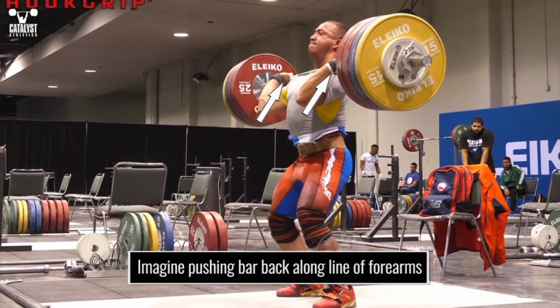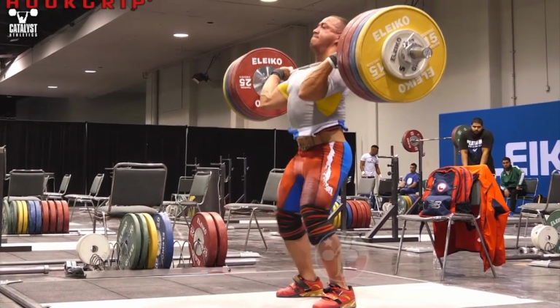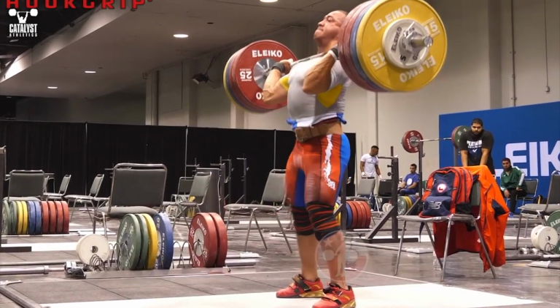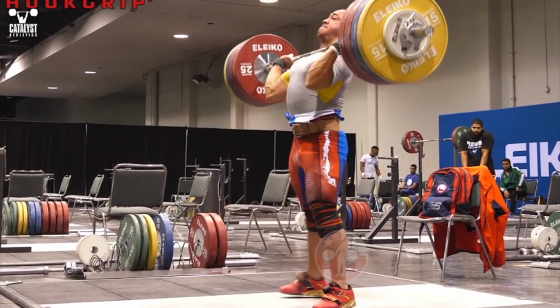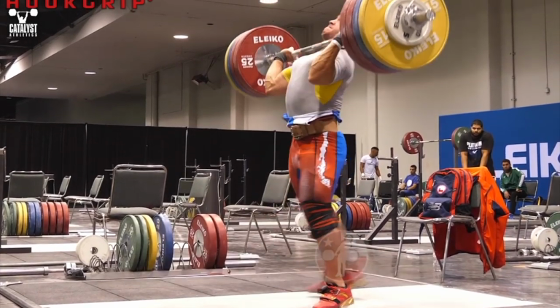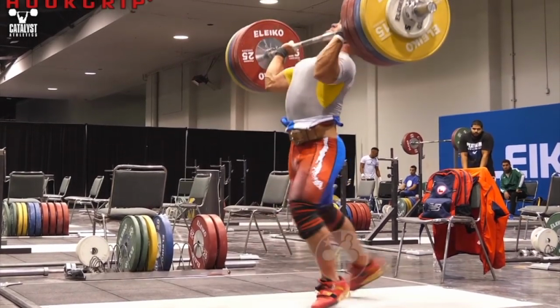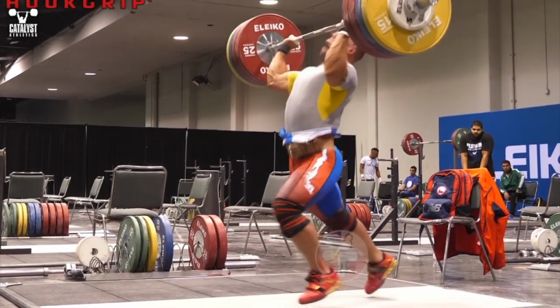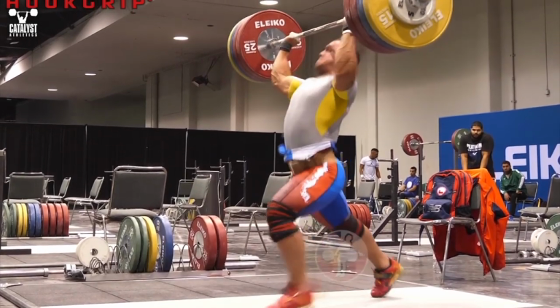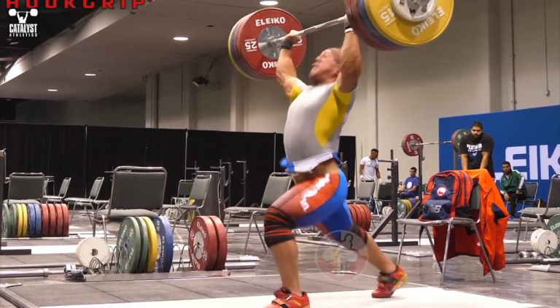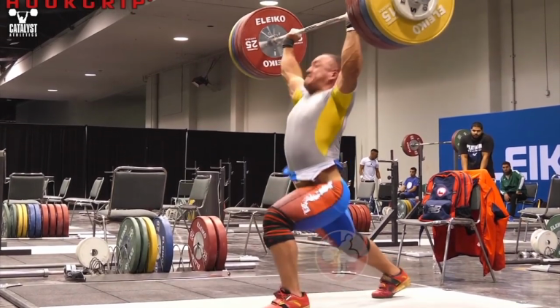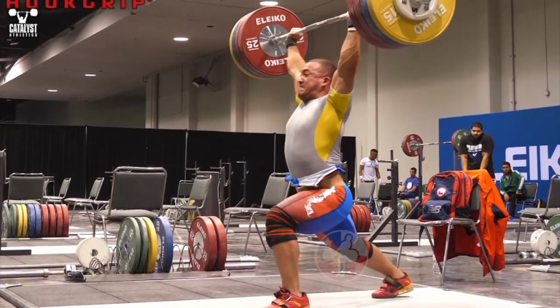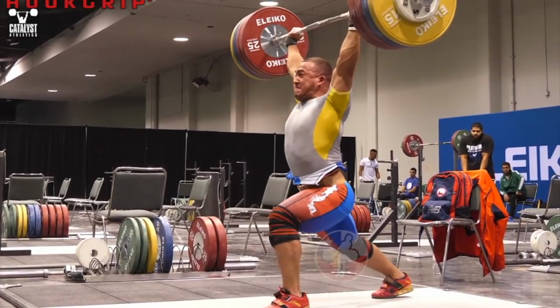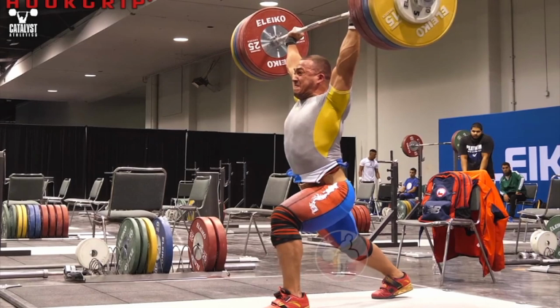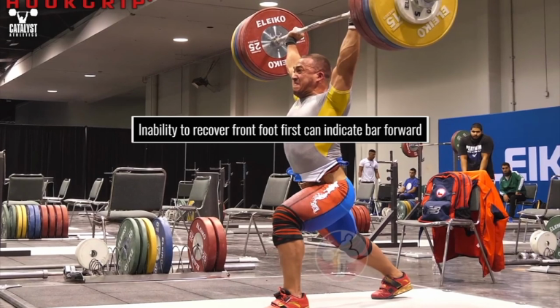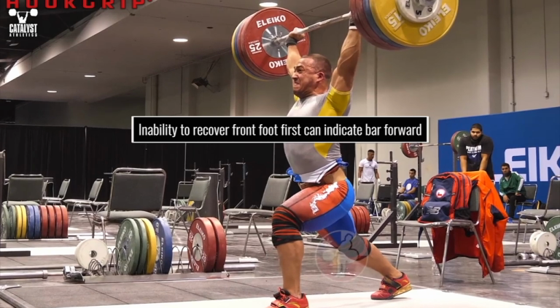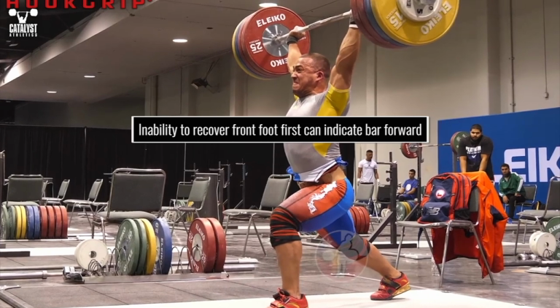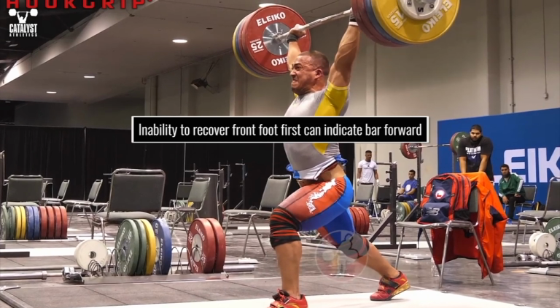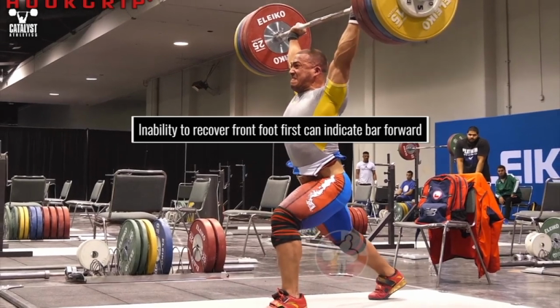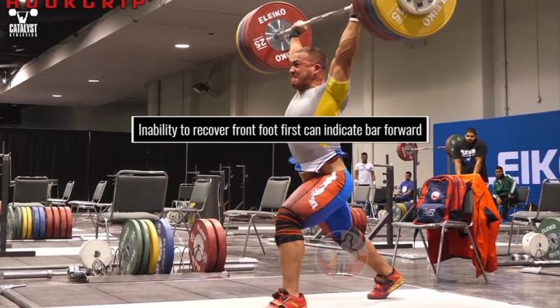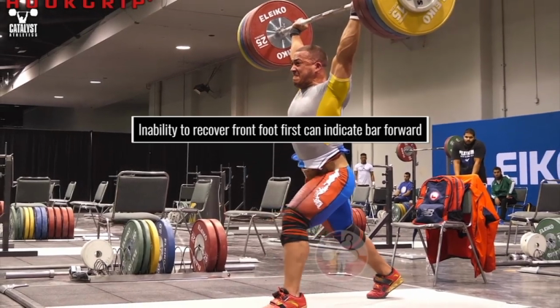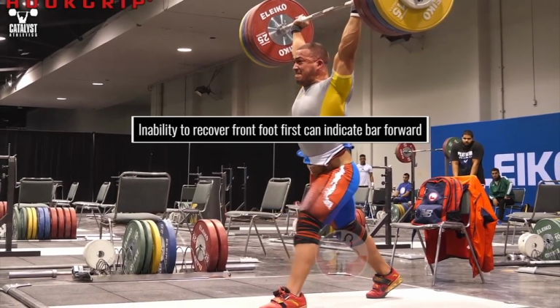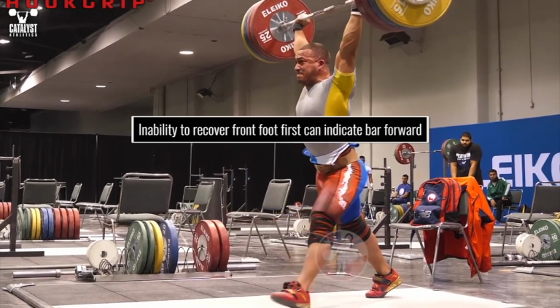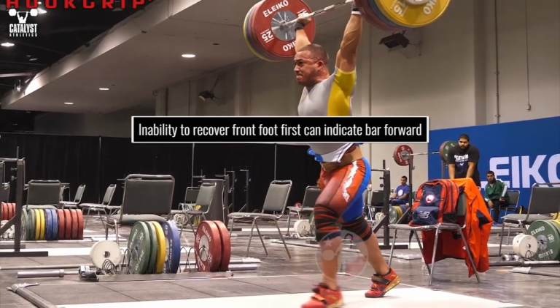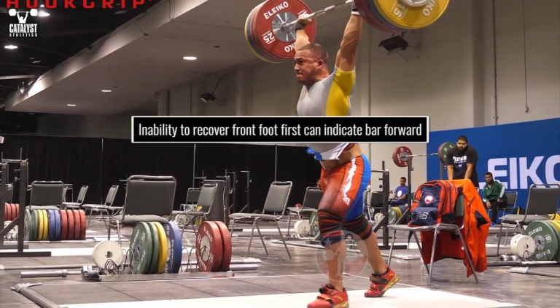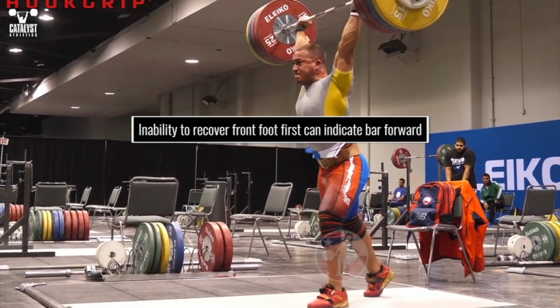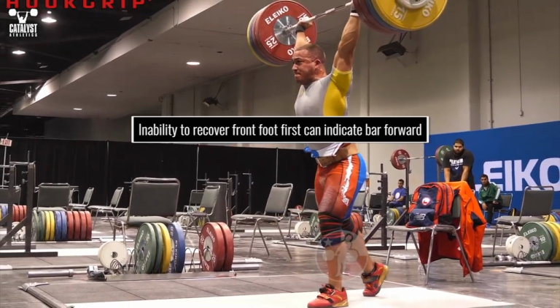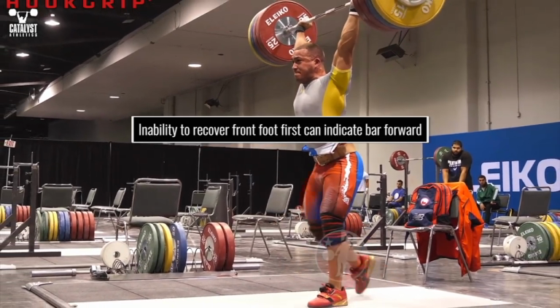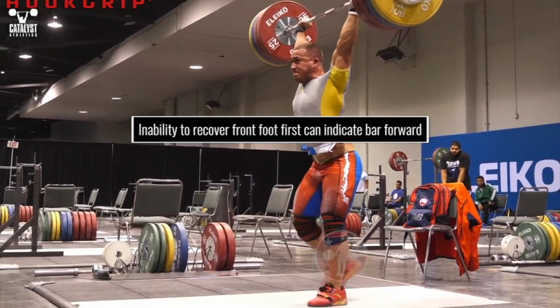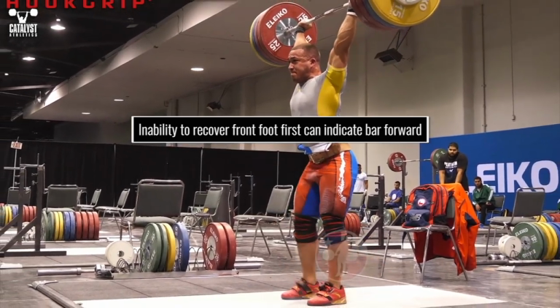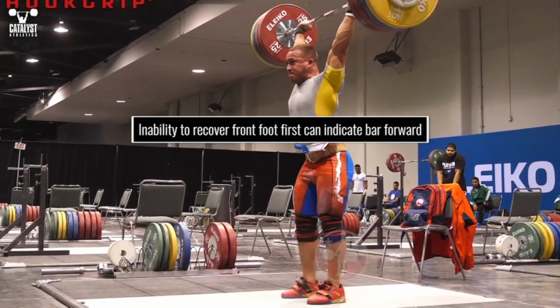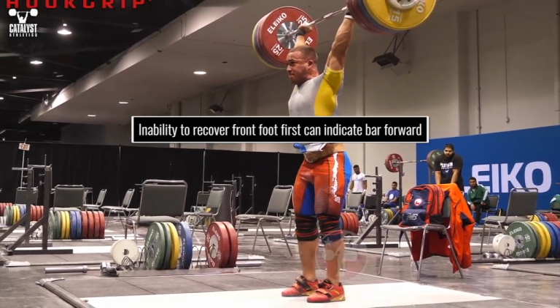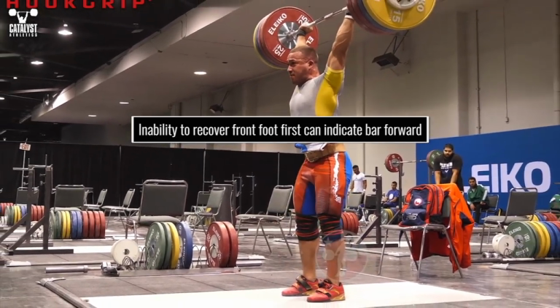If you can't recover with your front foot first from the split, it's a good indication you haven't put the bar where it belongs.